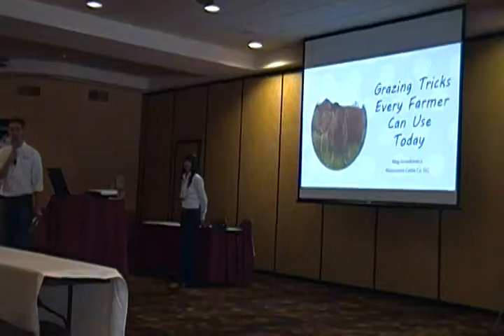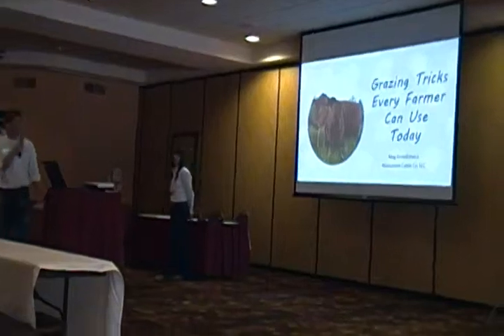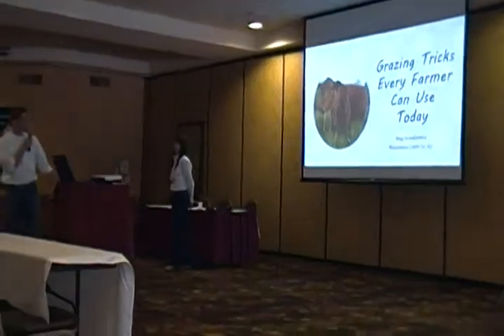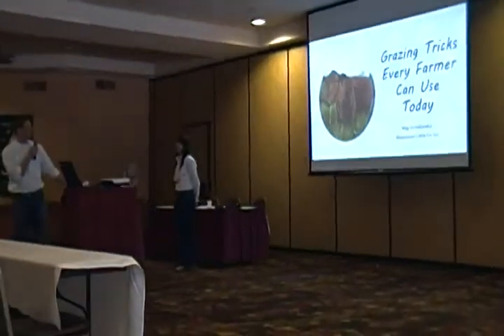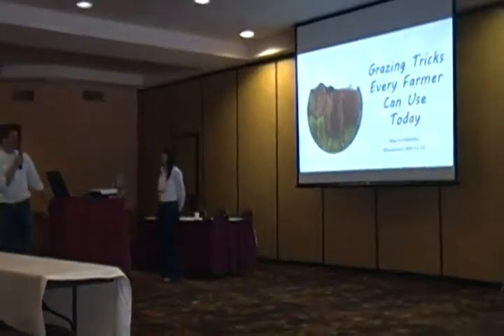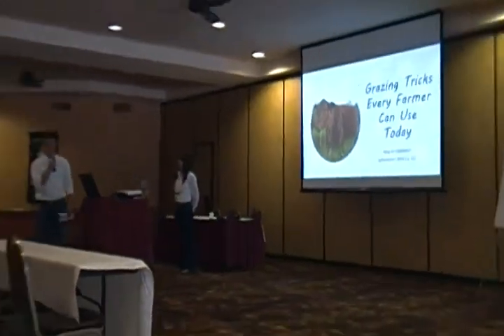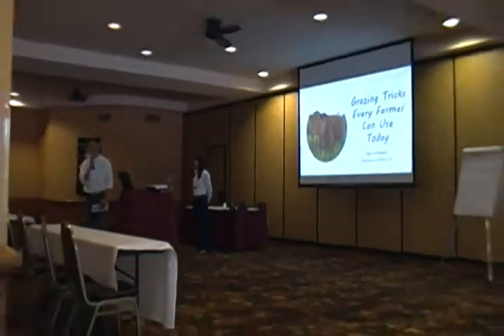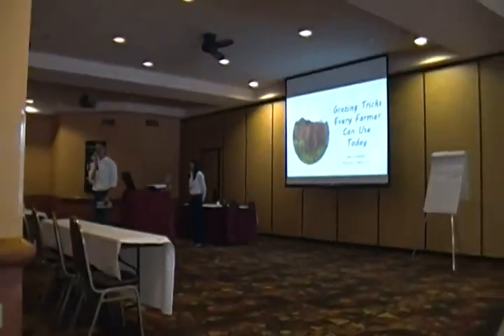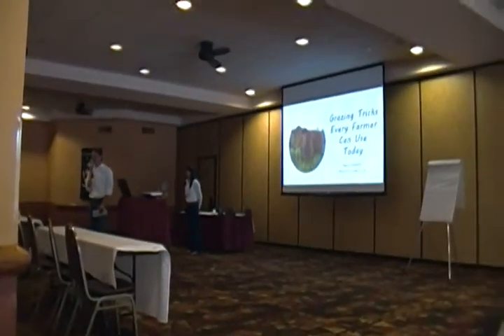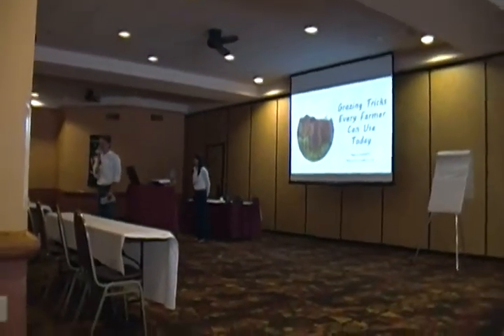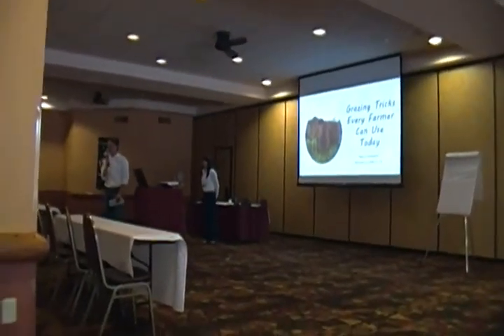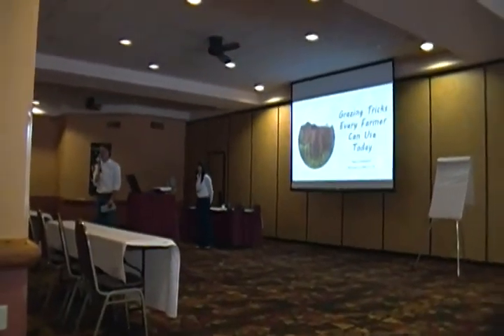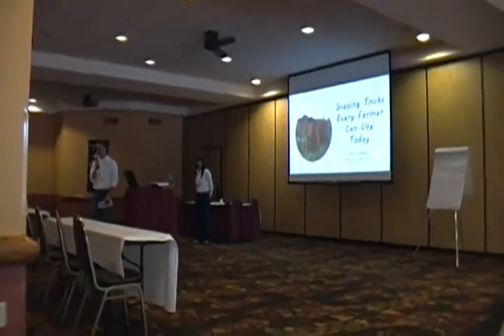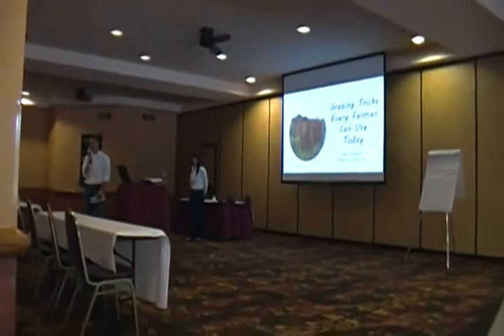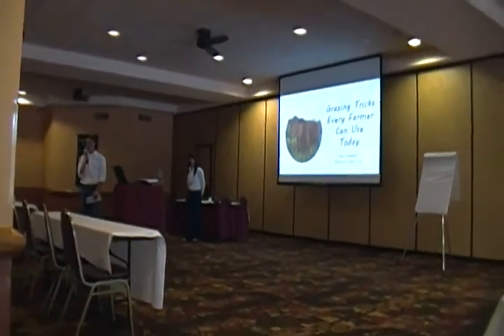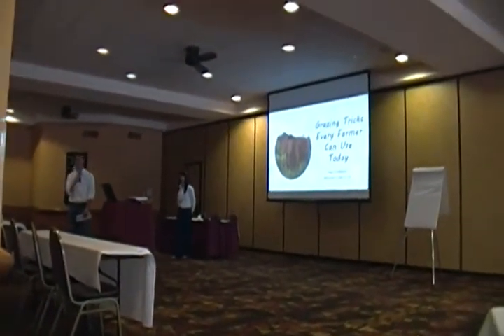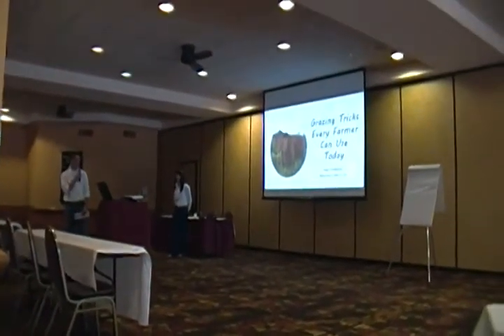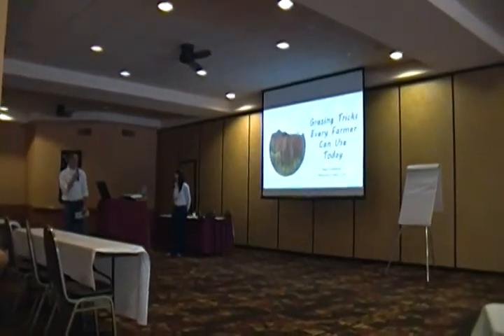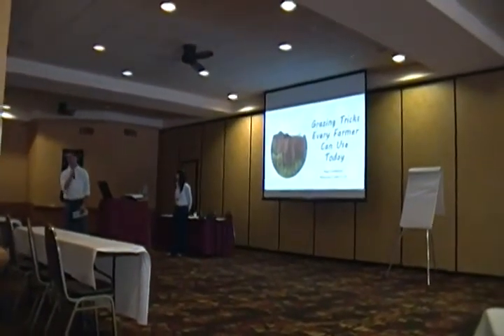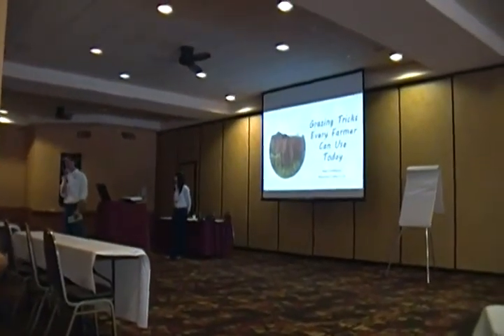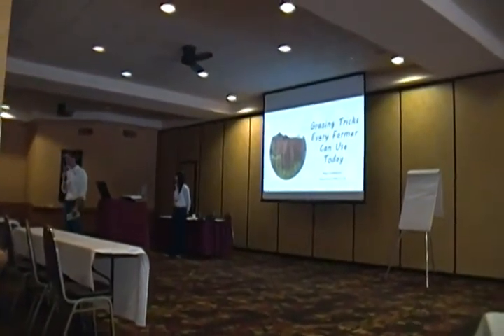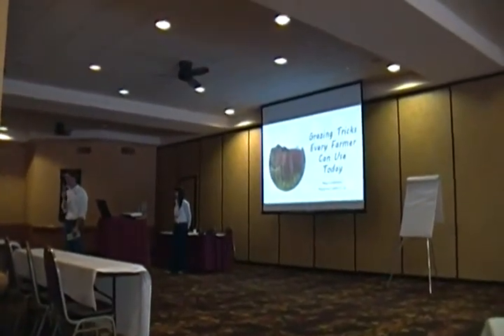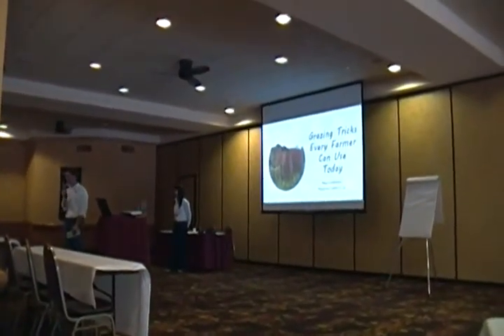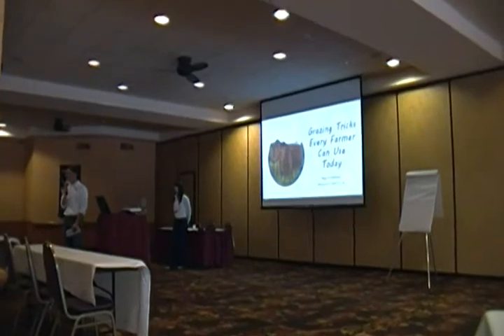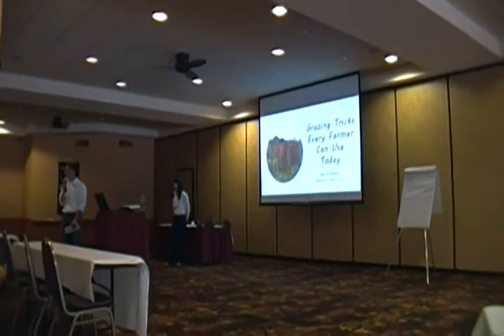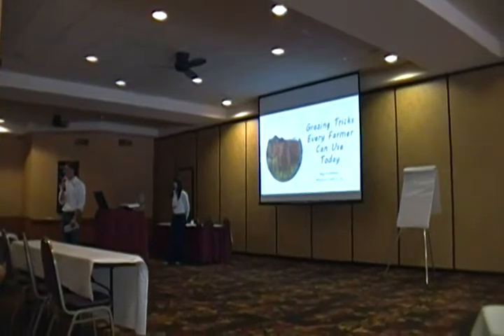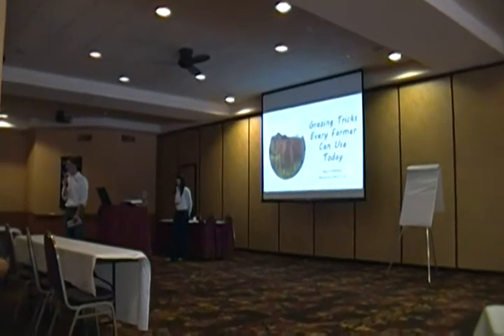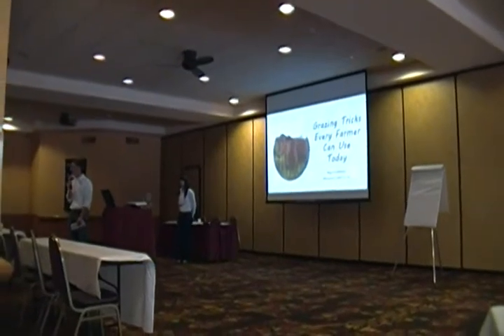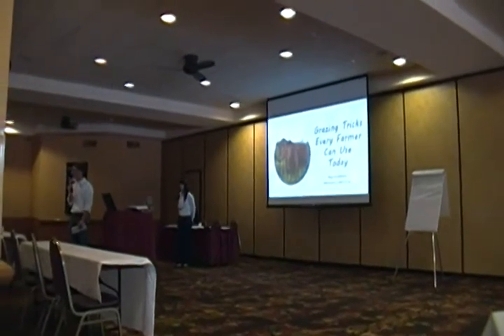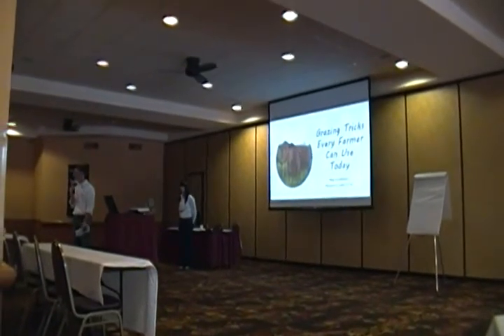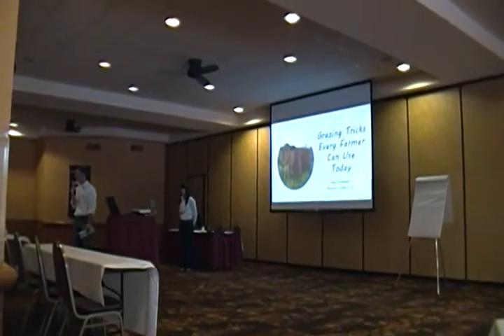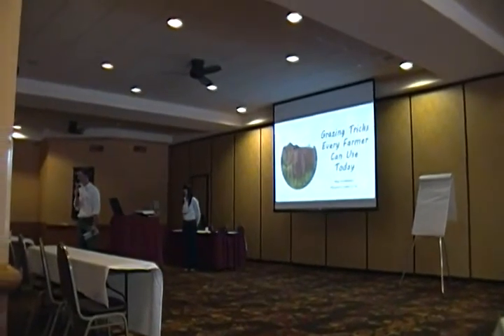I'm Meg with the Rhinestone Cattle Company in New York, and she's going to share some tips and tricks that every grazer can use.